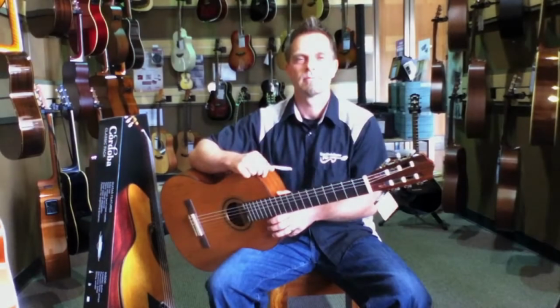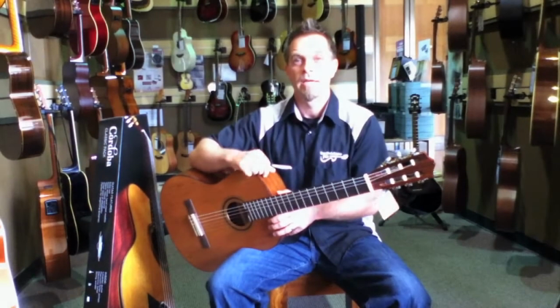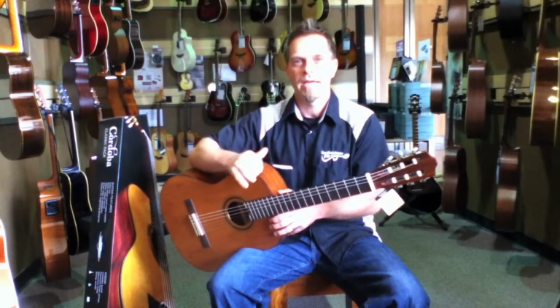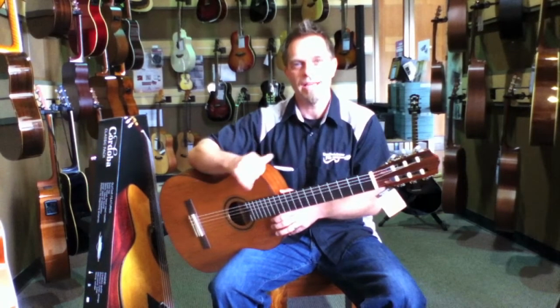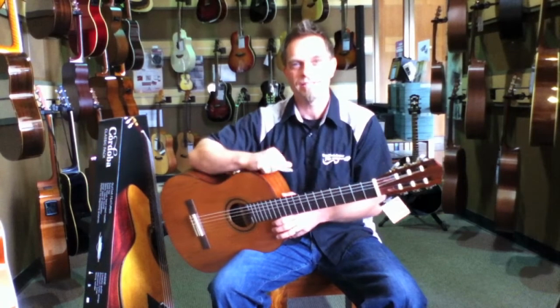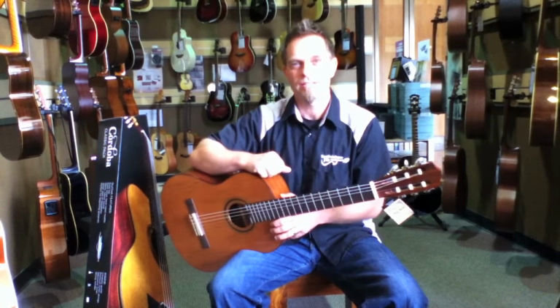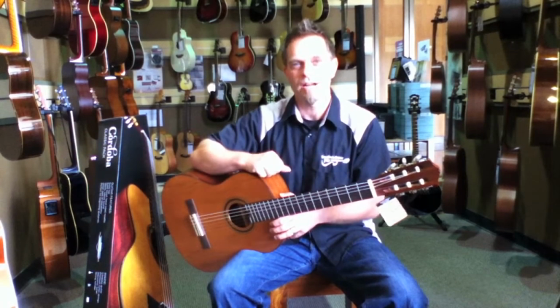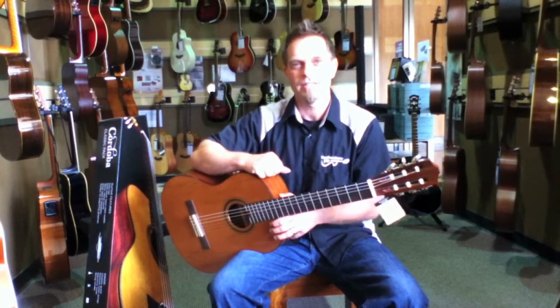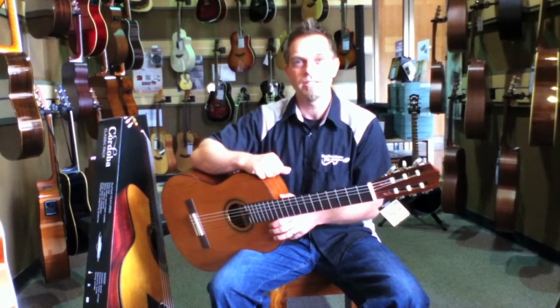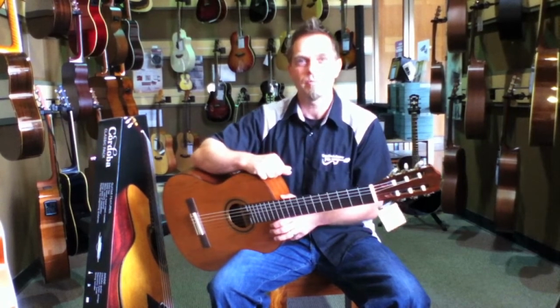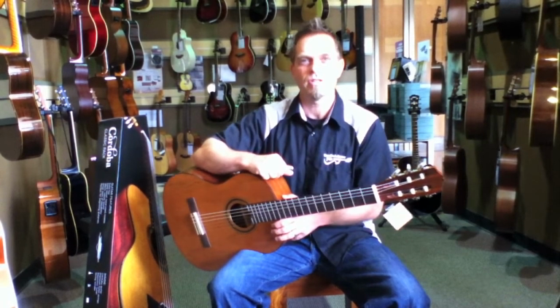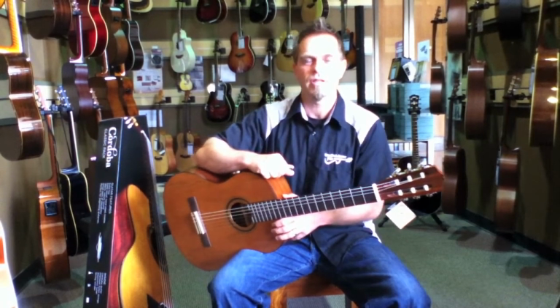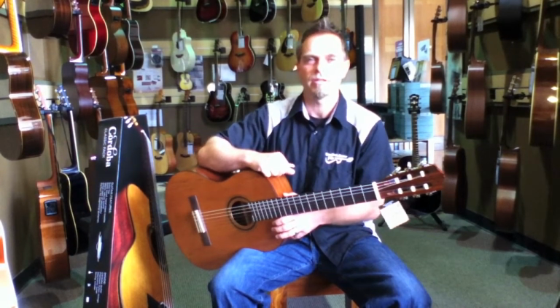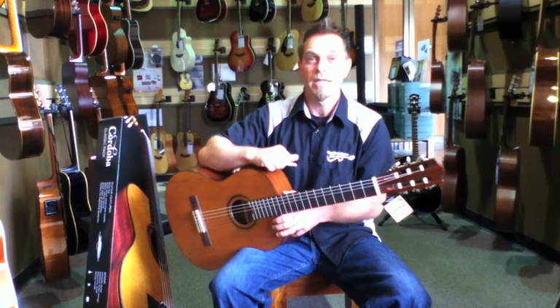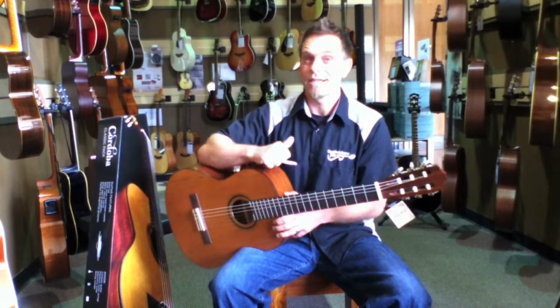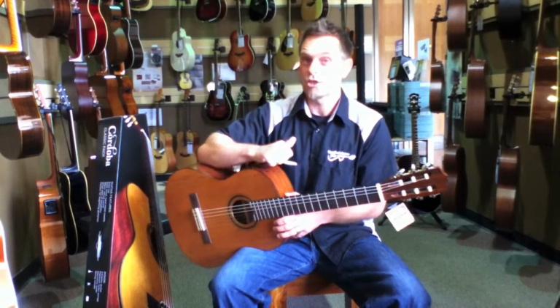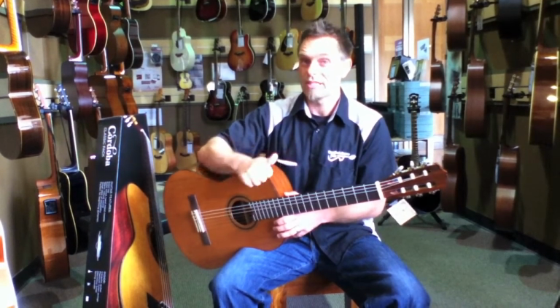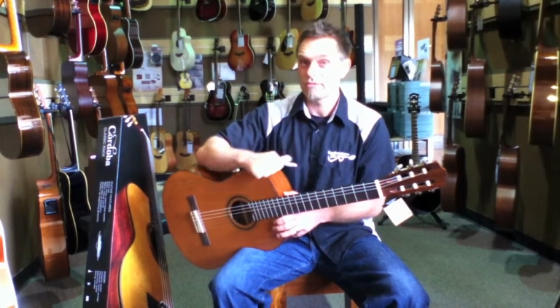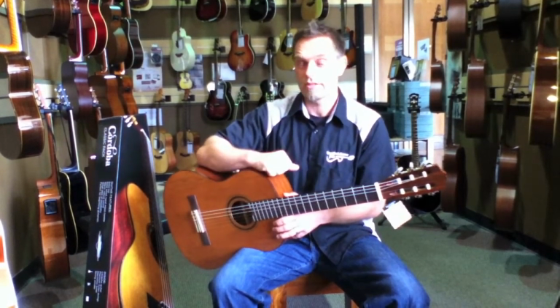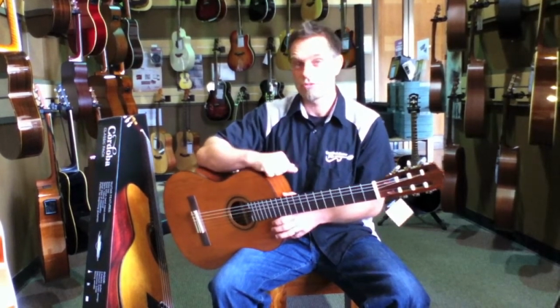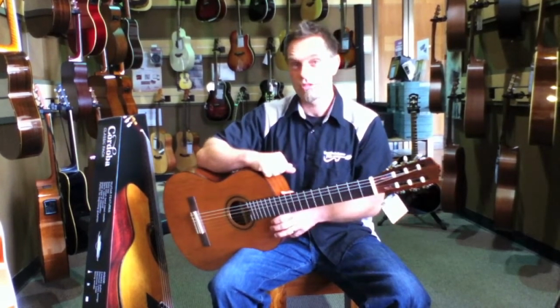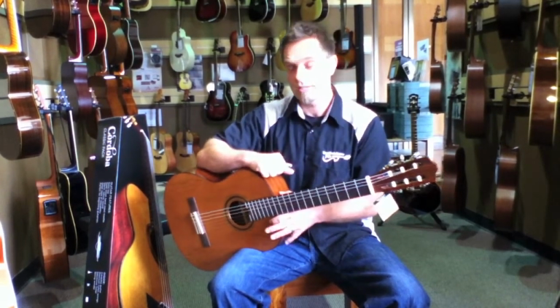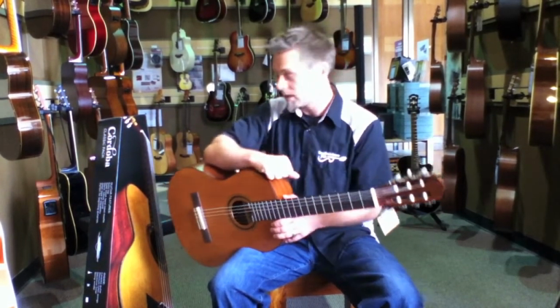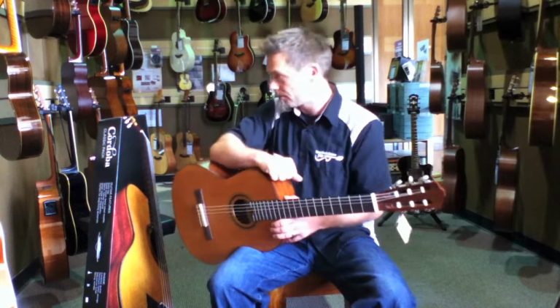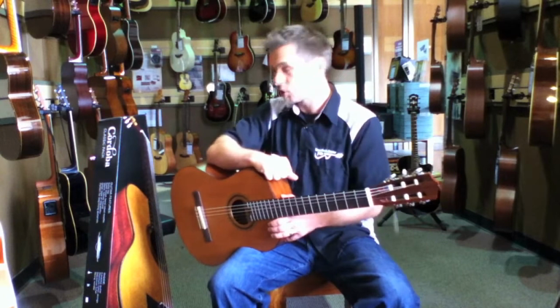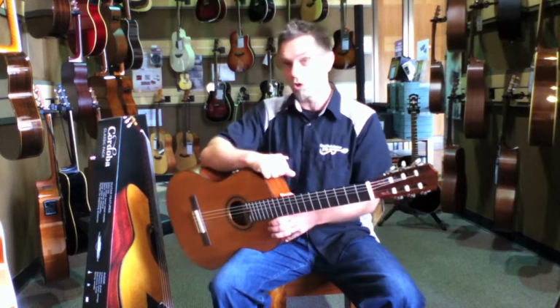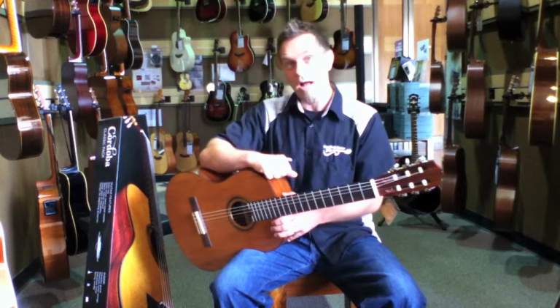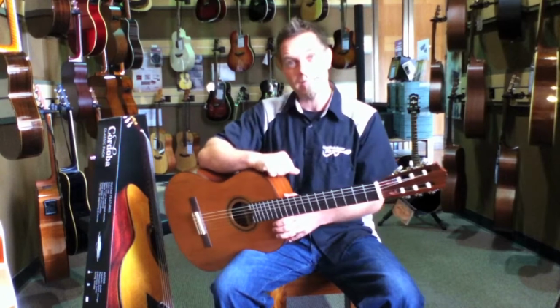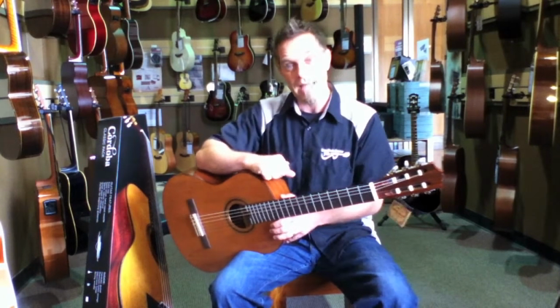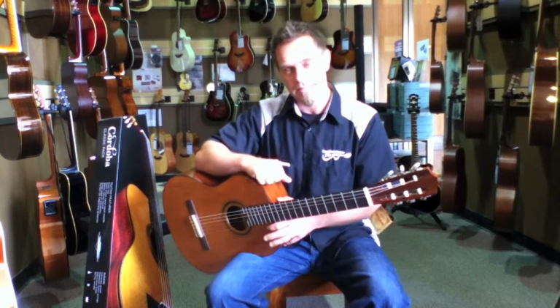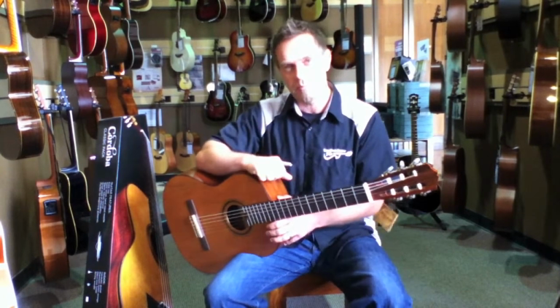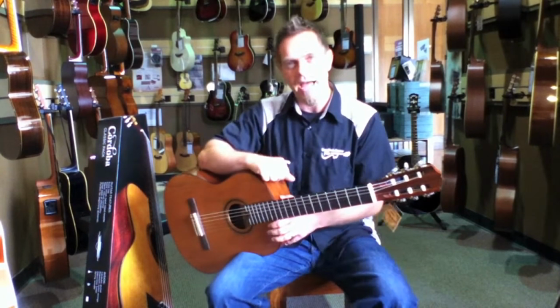Hey guys, this is Hans at Easy Music Center. I've got a great gift idea for you guys: the Cordoba Classic Pack.